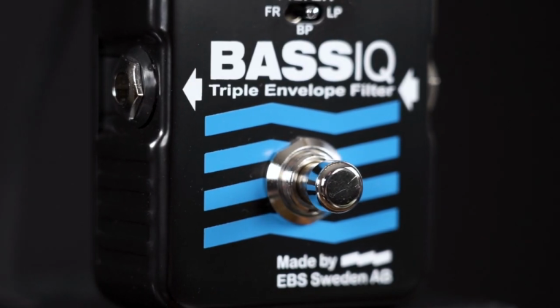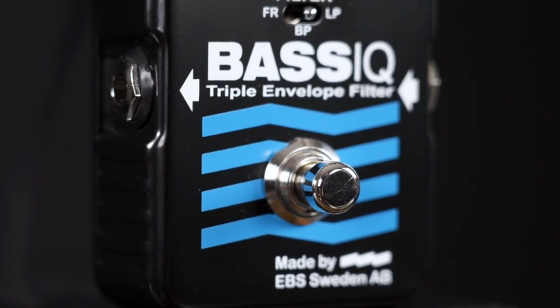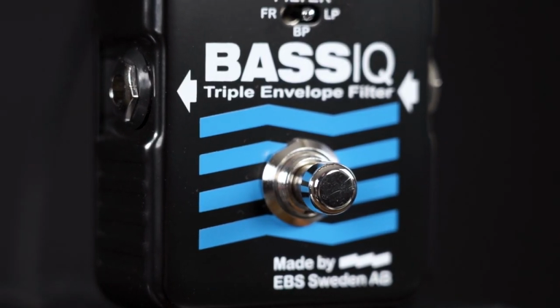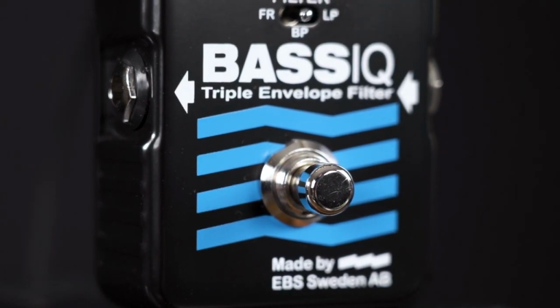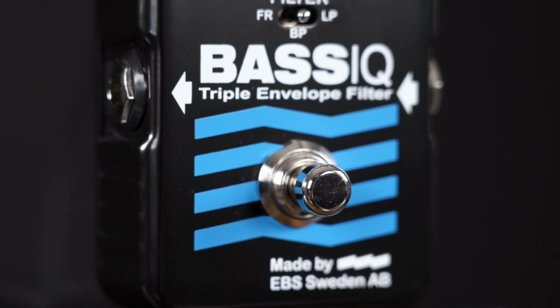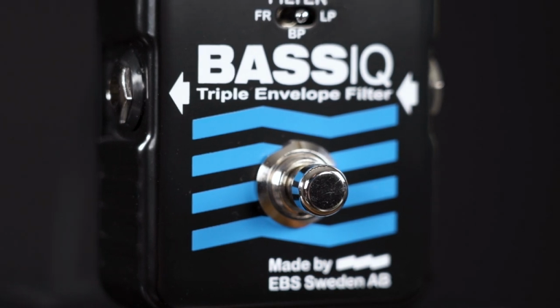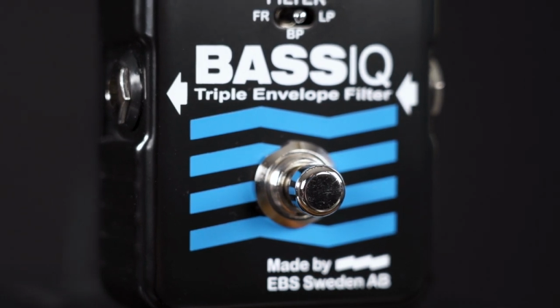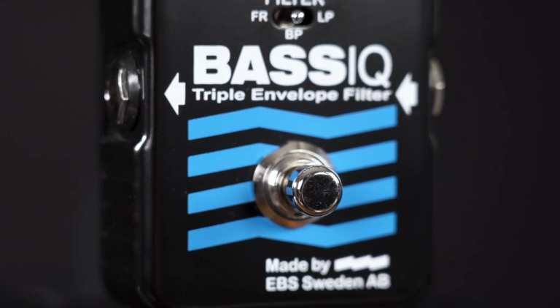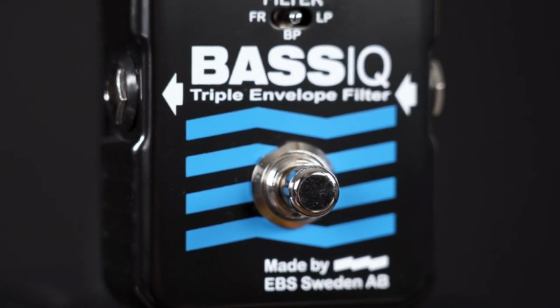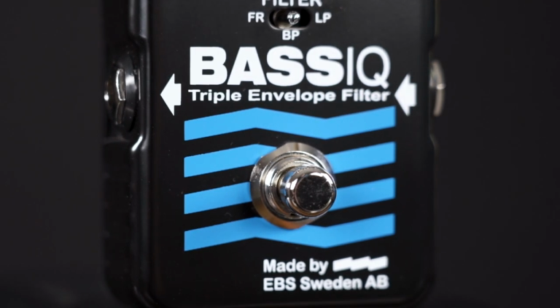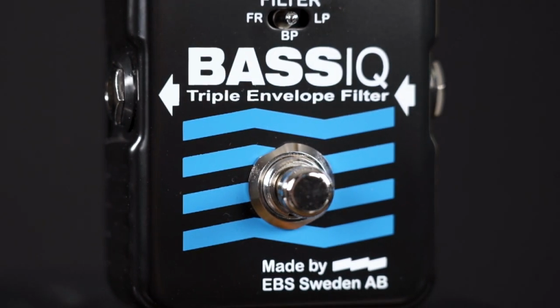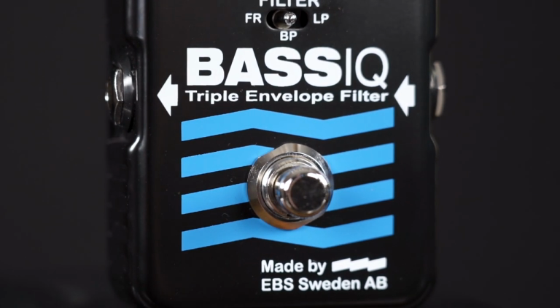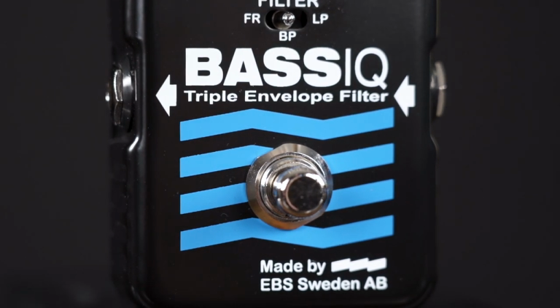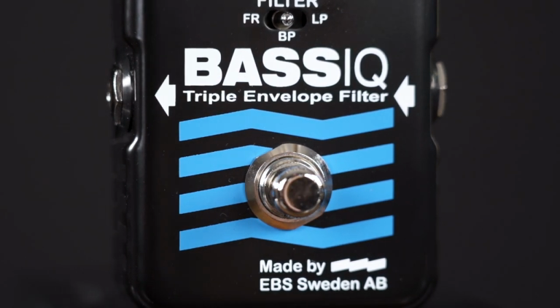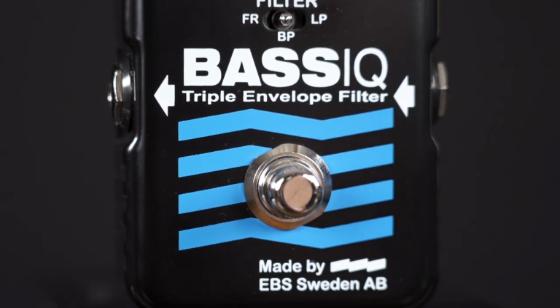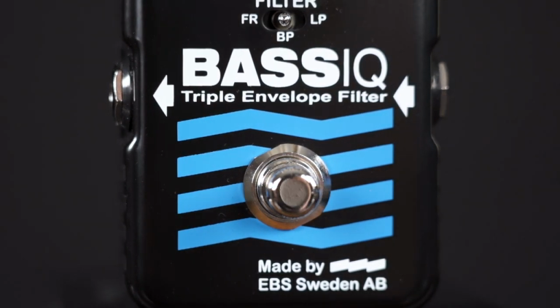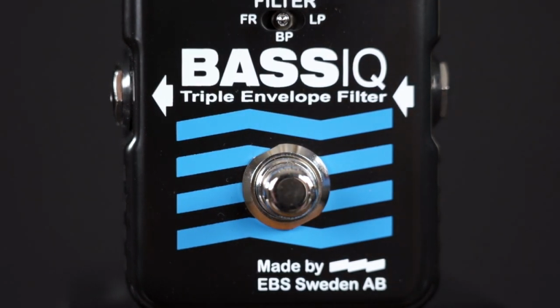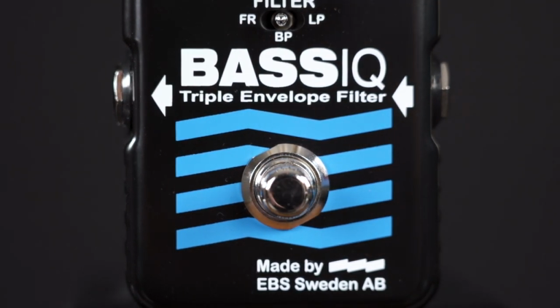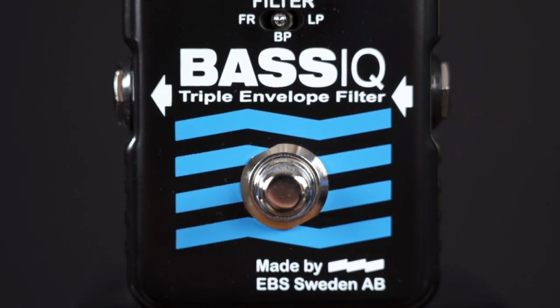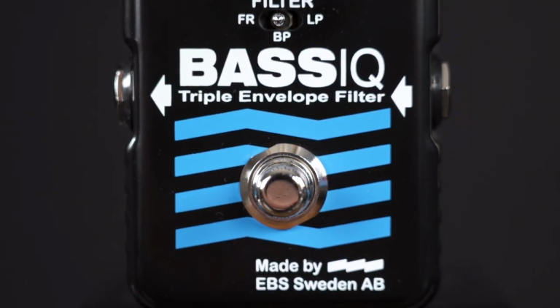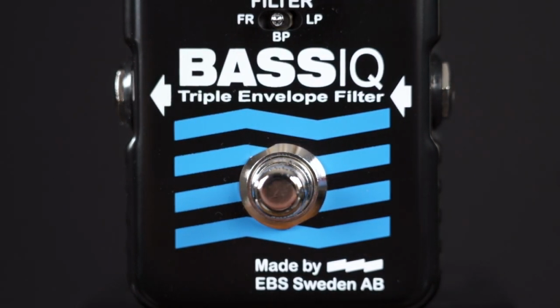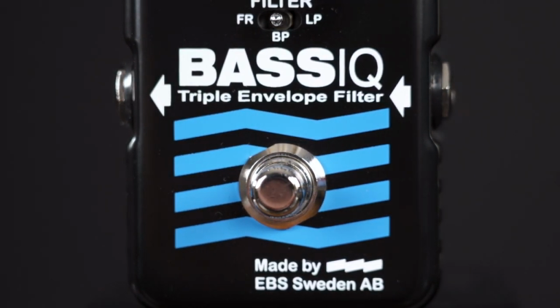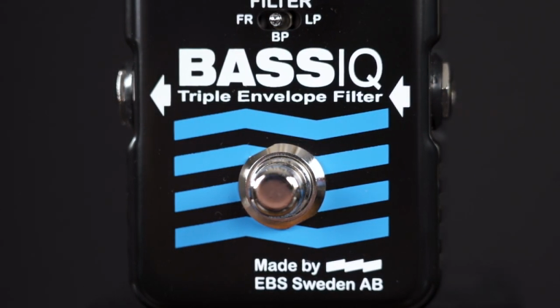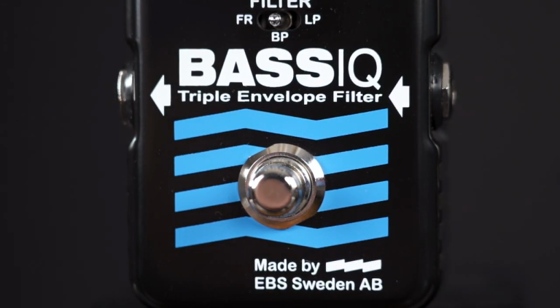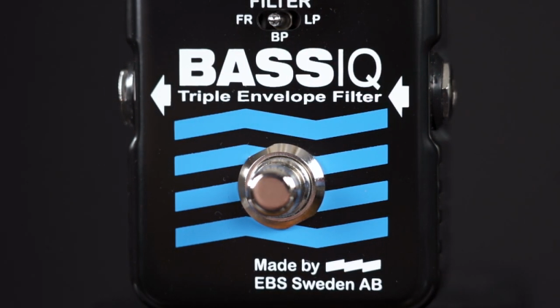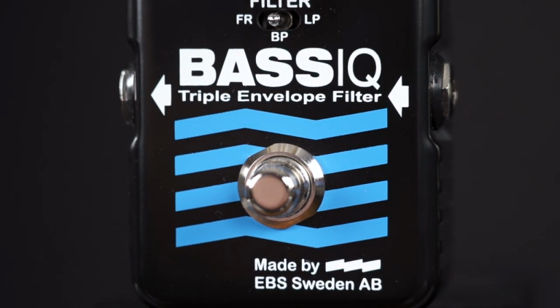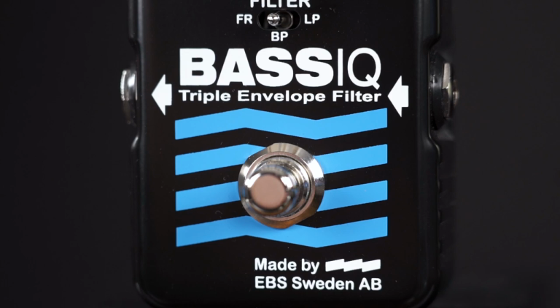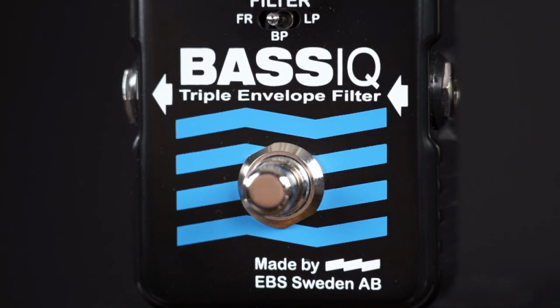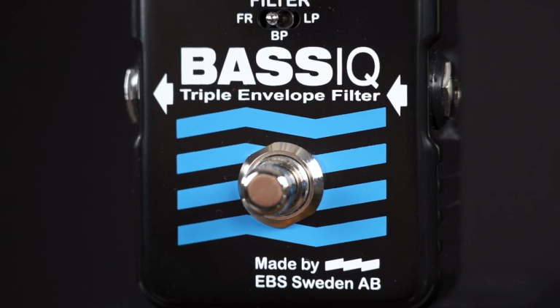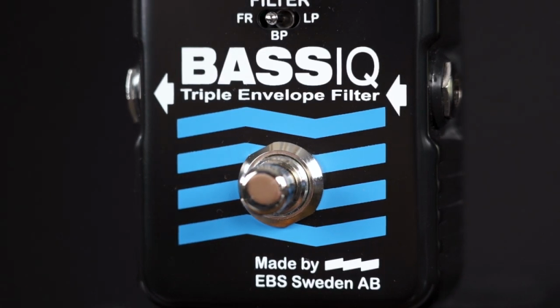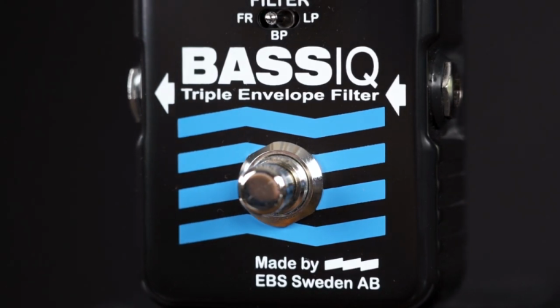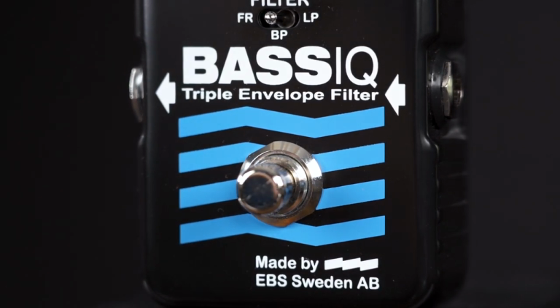The BassIQ delivers everything from synth-like bass-heavy submarine kind of sounds to light and breezy, super funky wah-type tones.